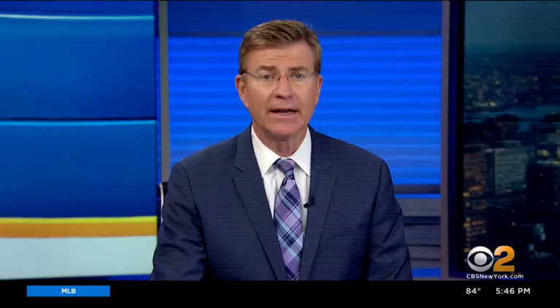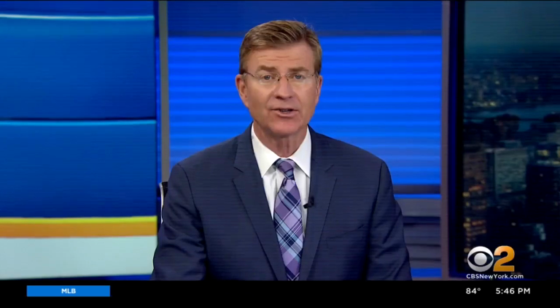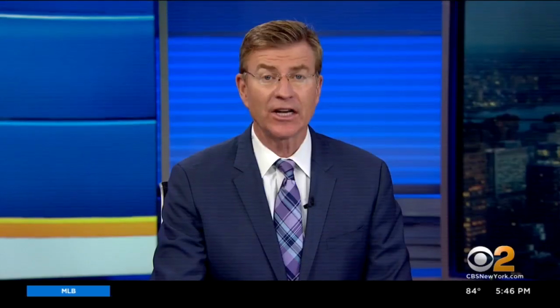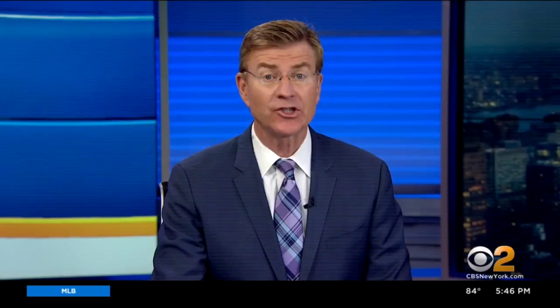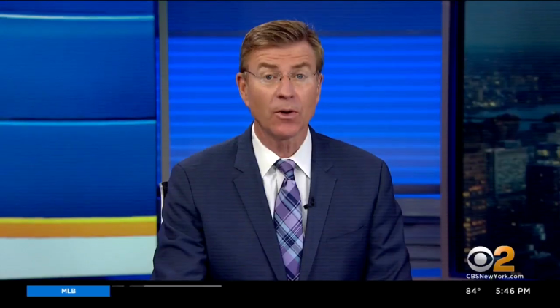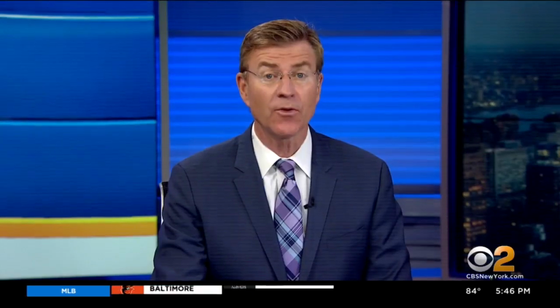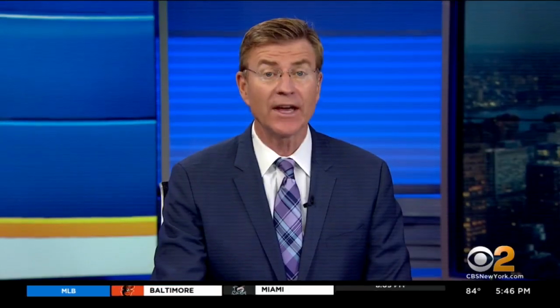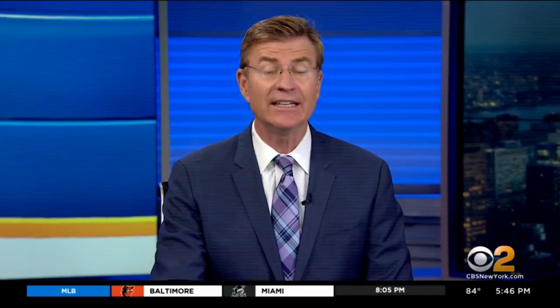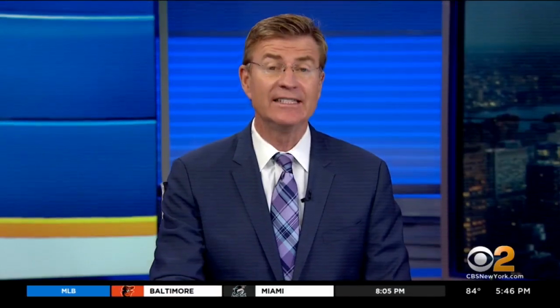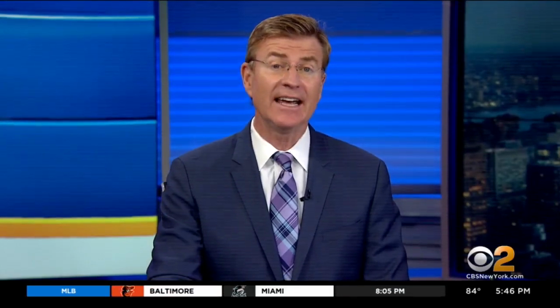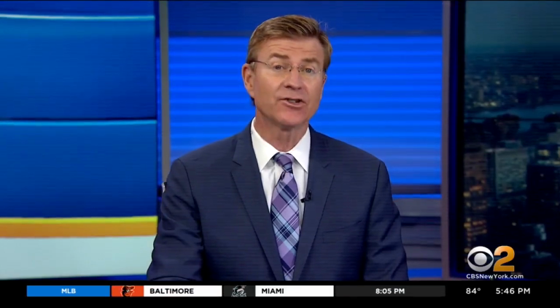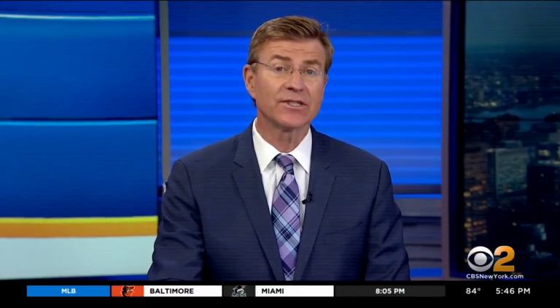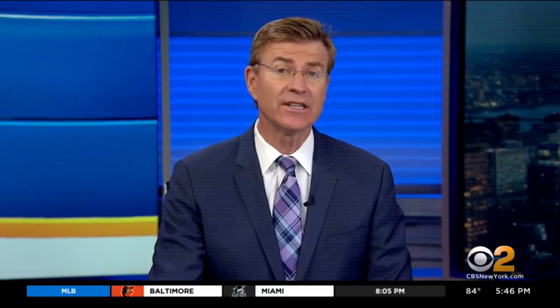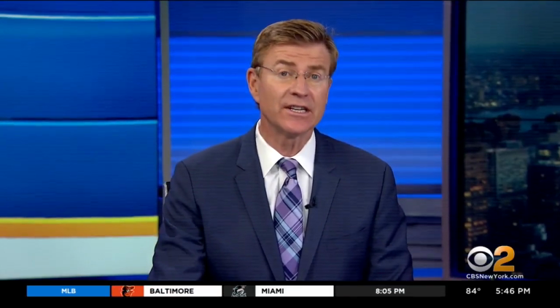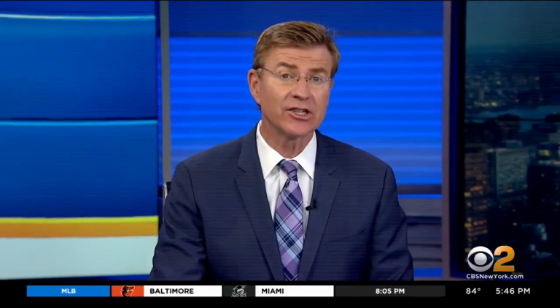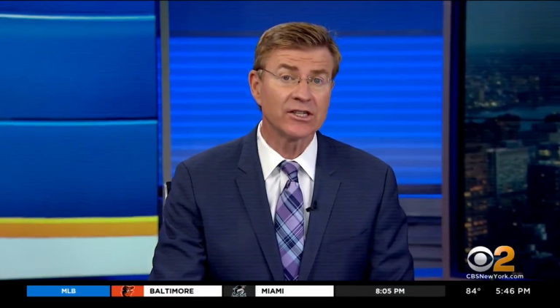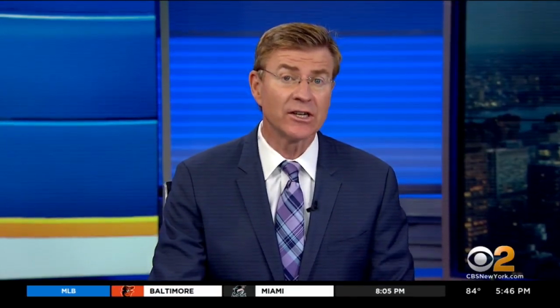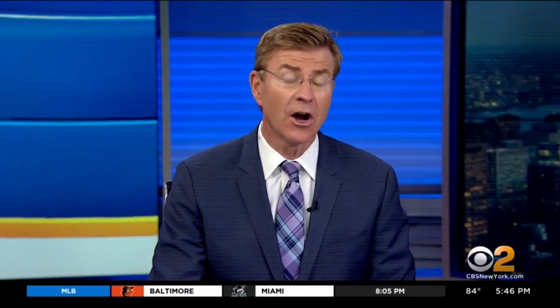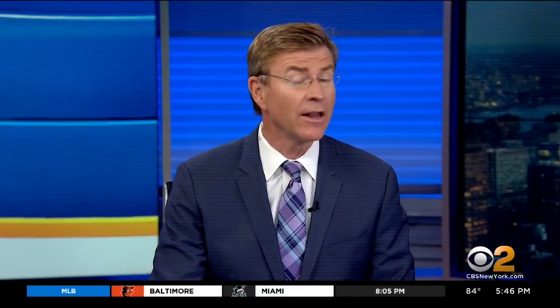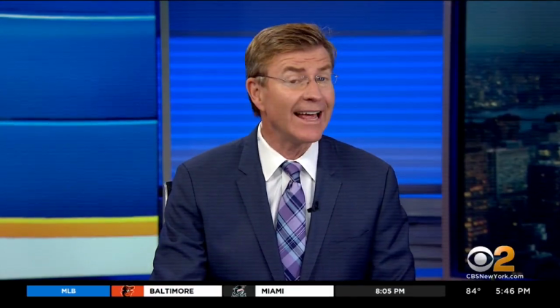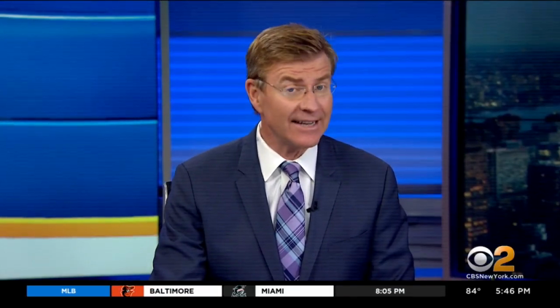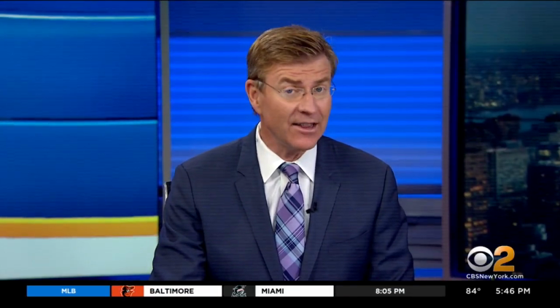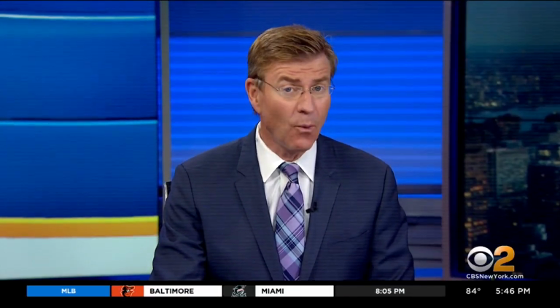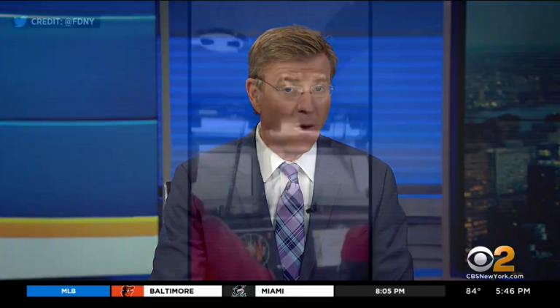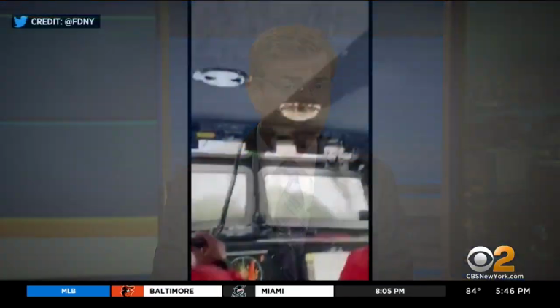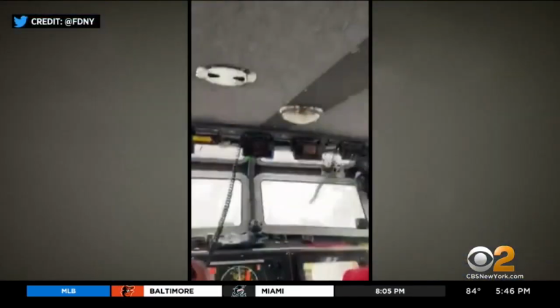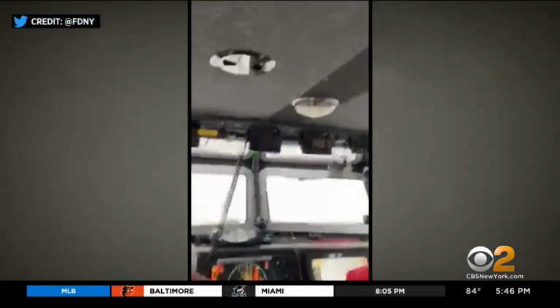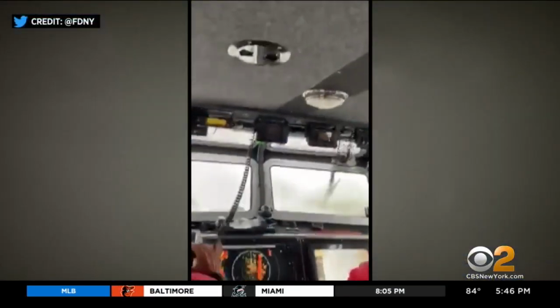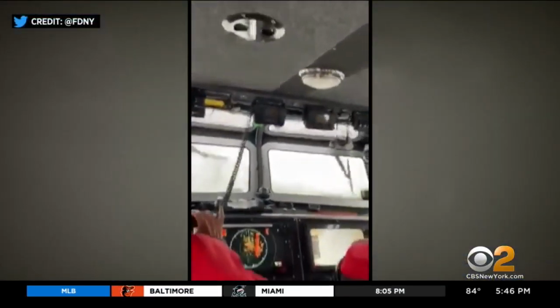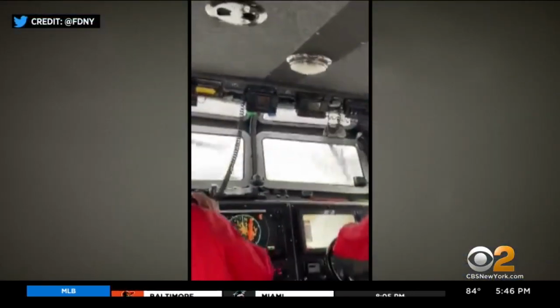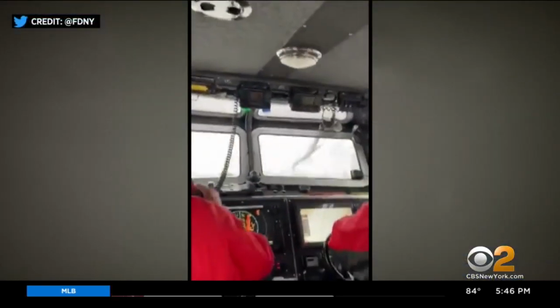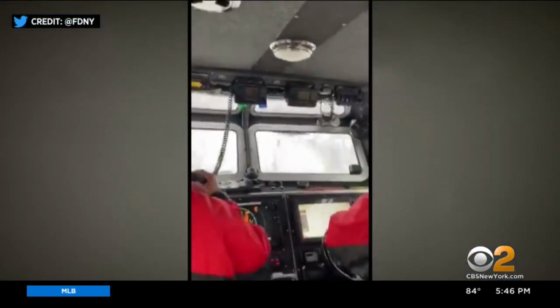Yesterday's storm created dangerous conditions on land and in the water. Check this out.